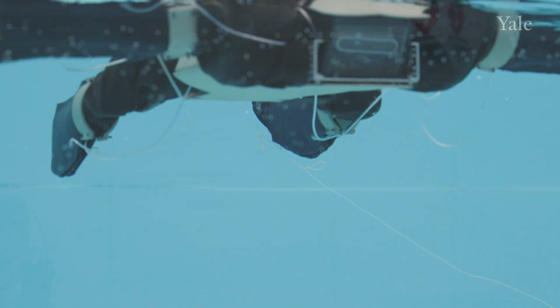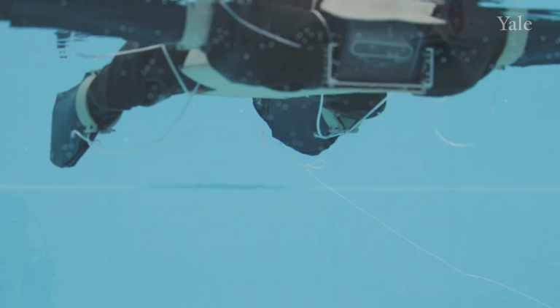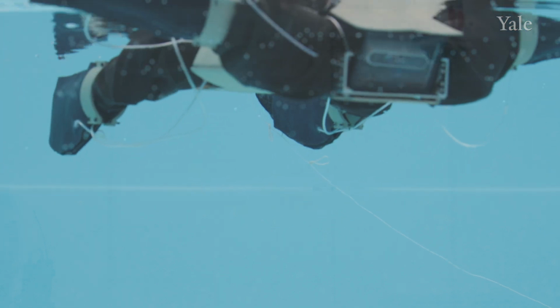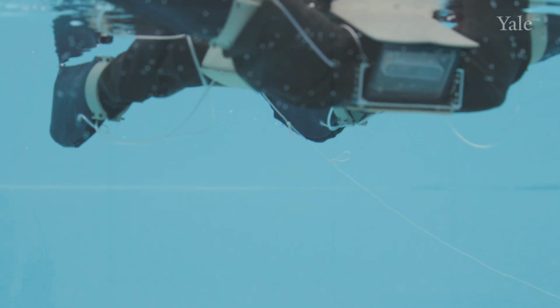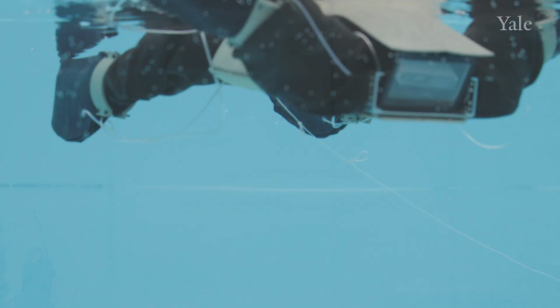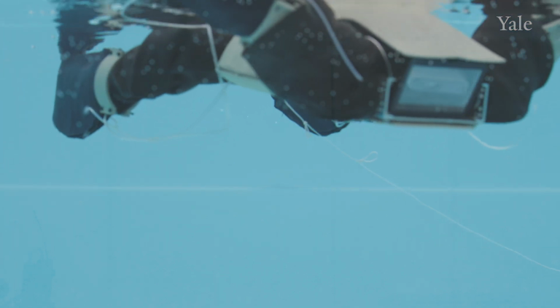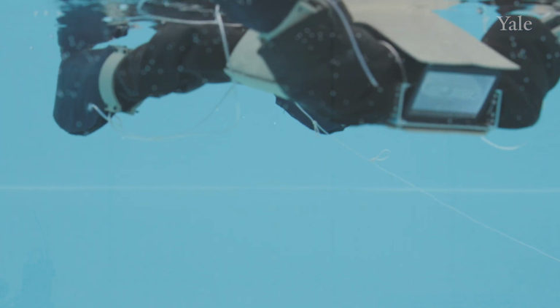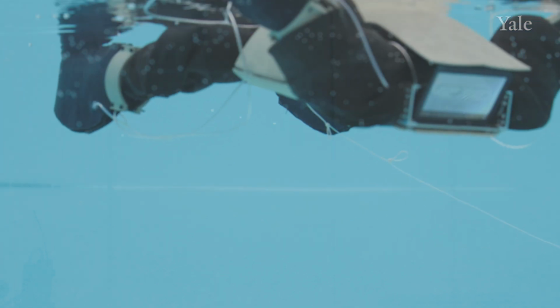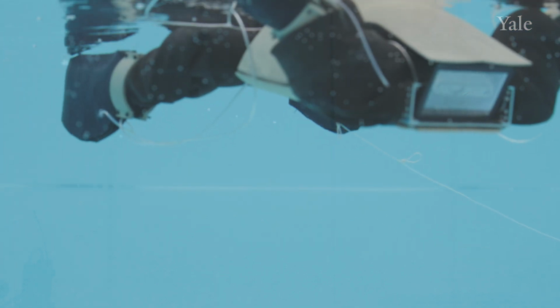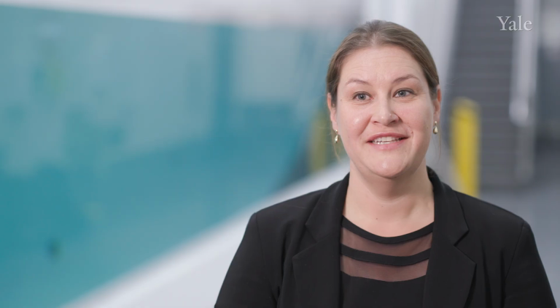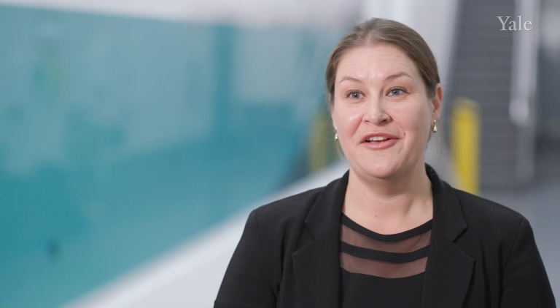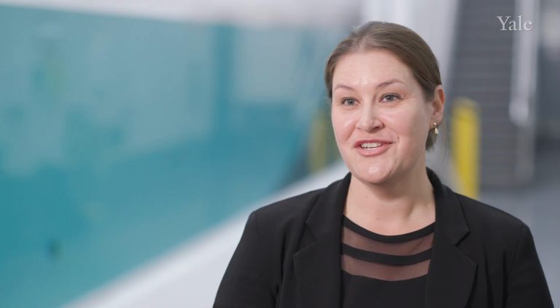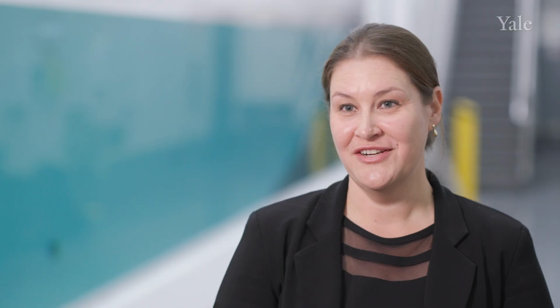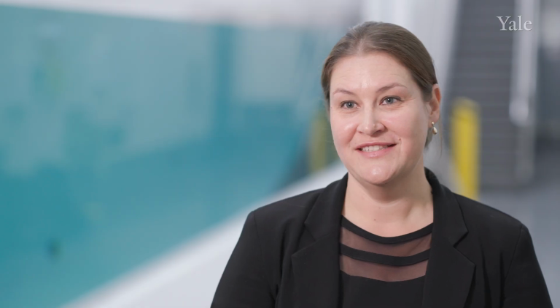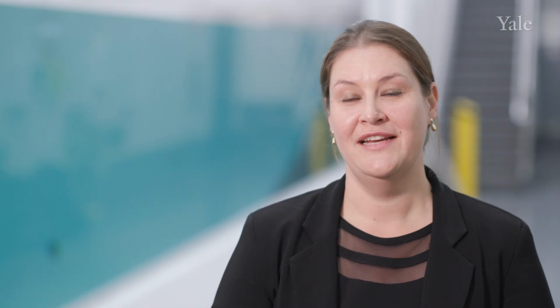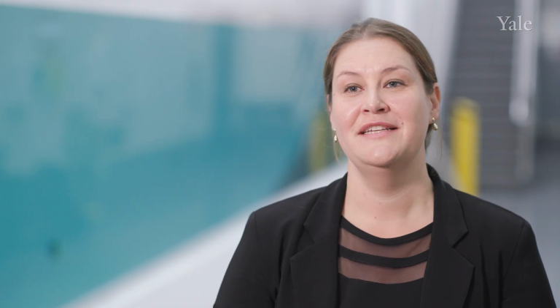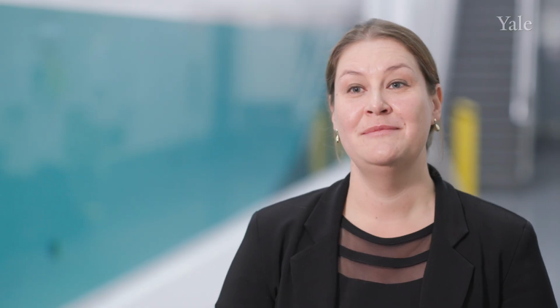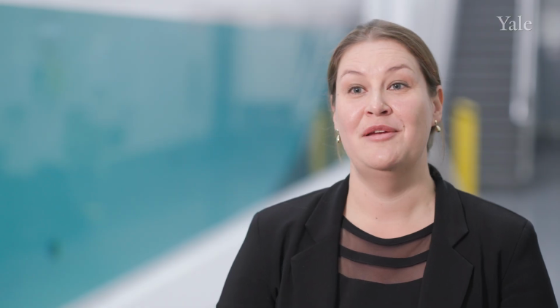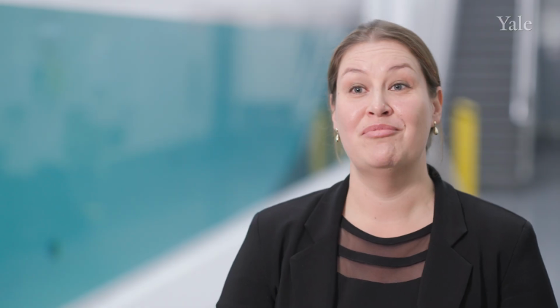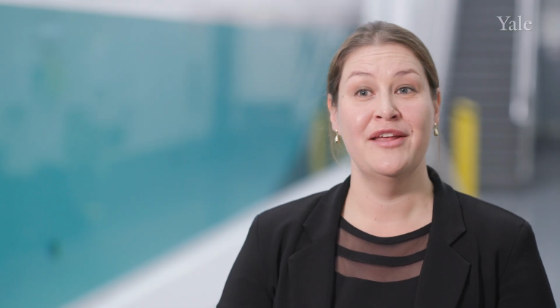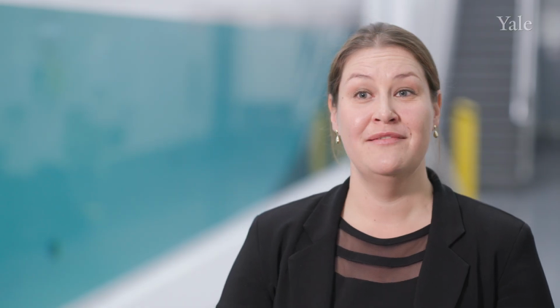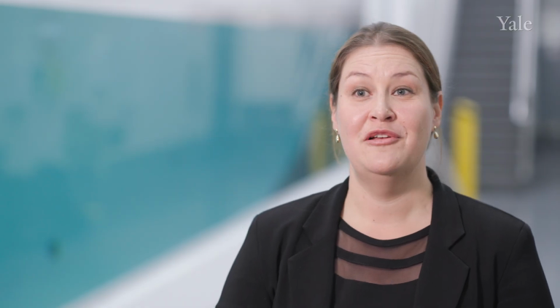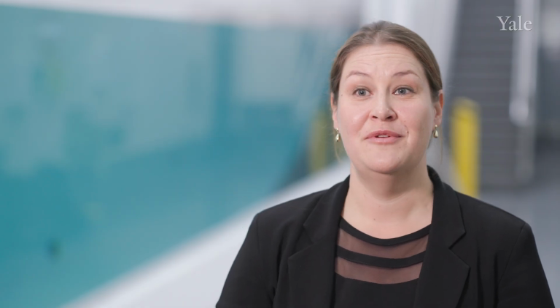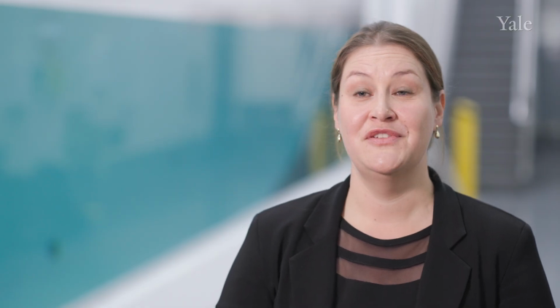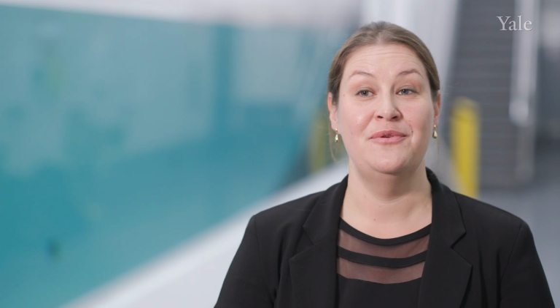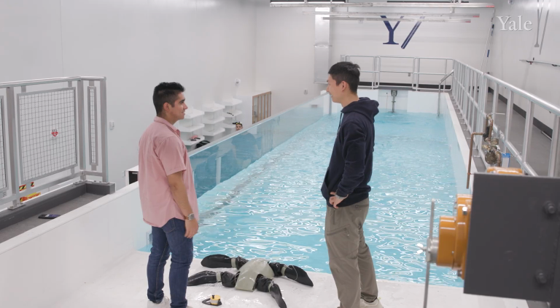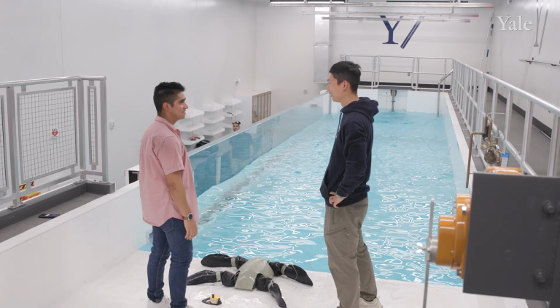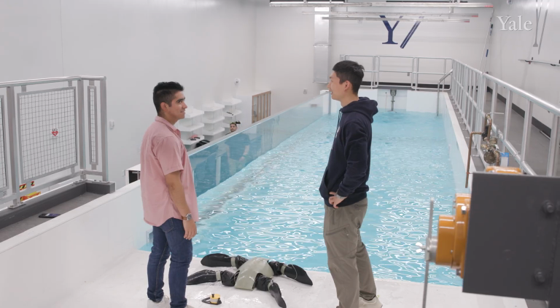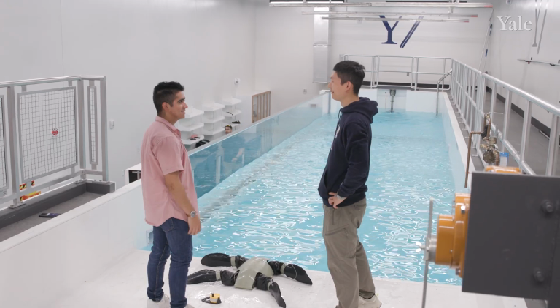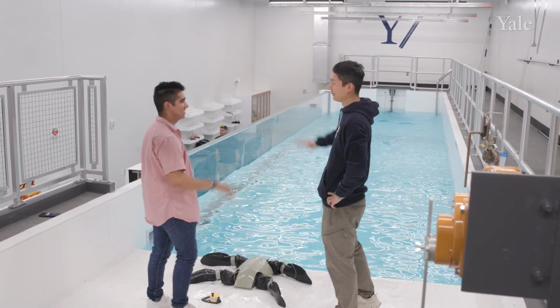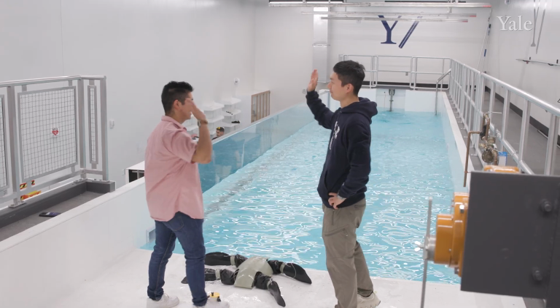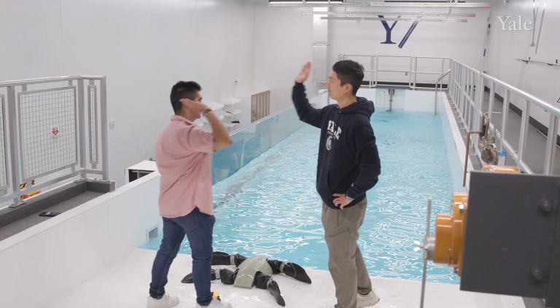The facility is not only available to Yale engineers and scientists but broadly available to anyone who would like to use it.